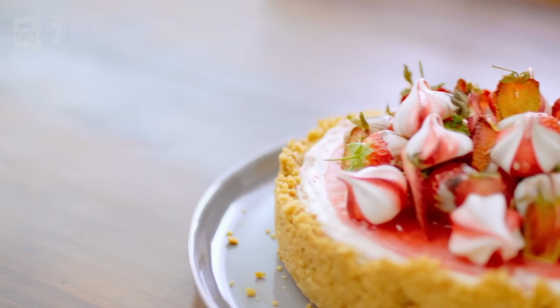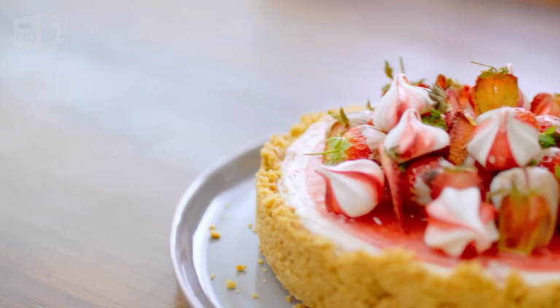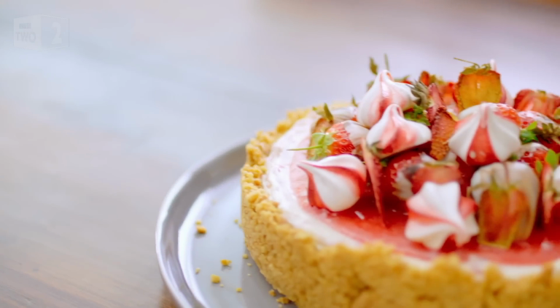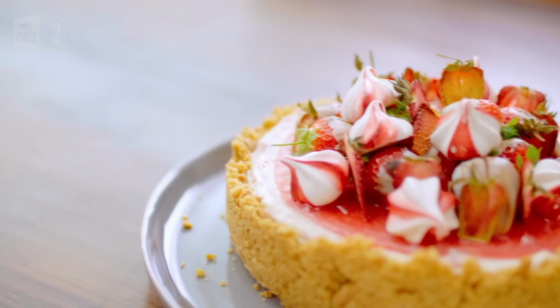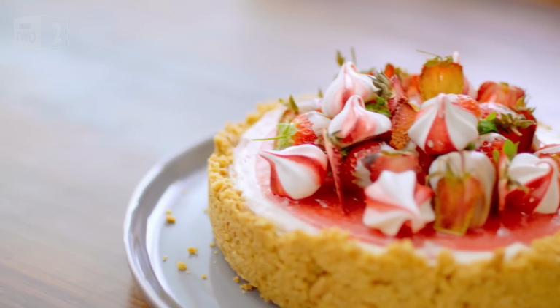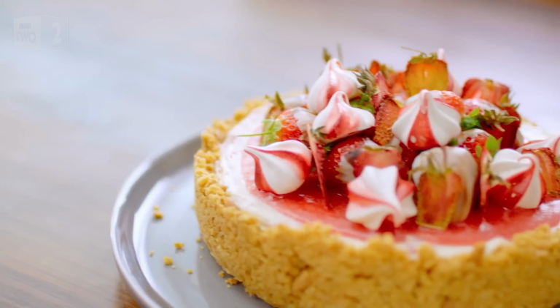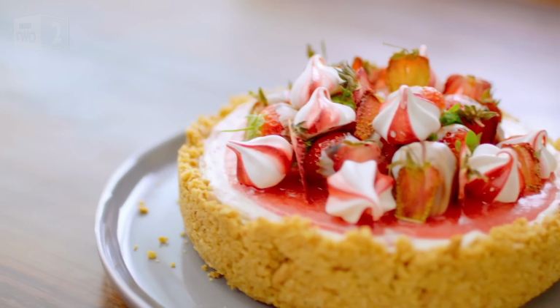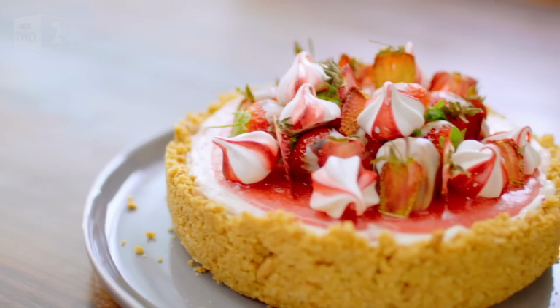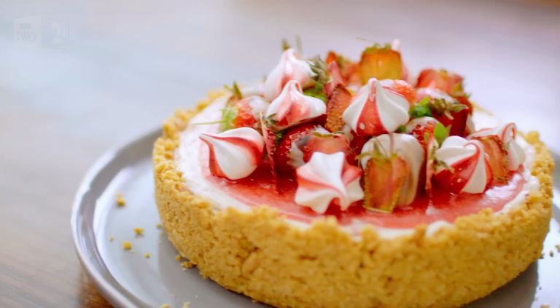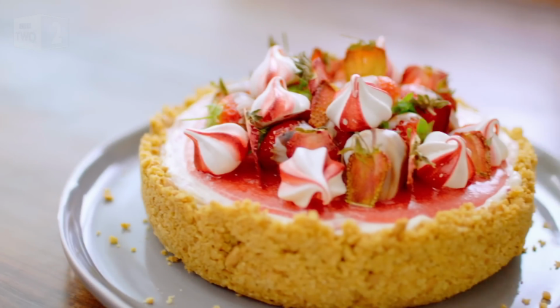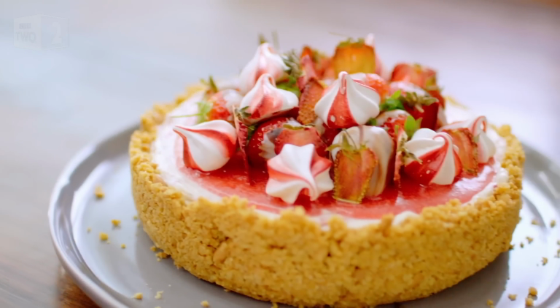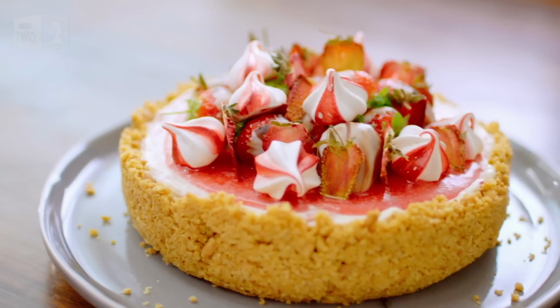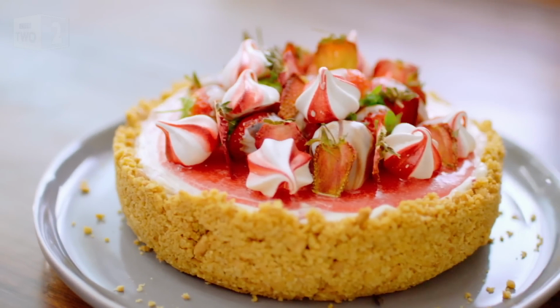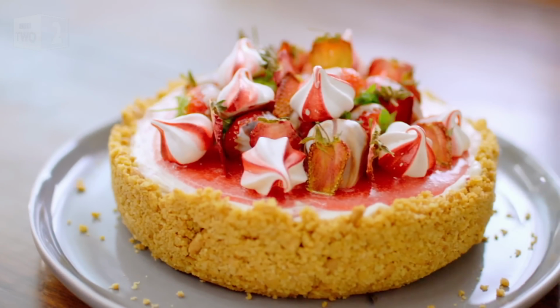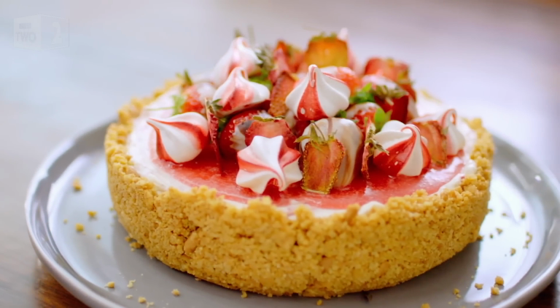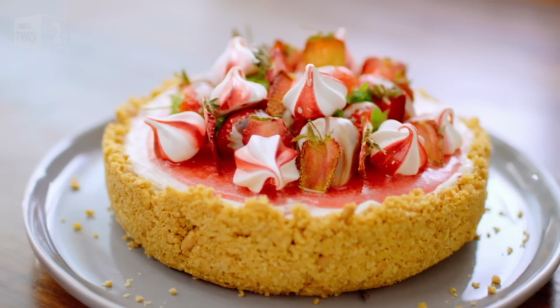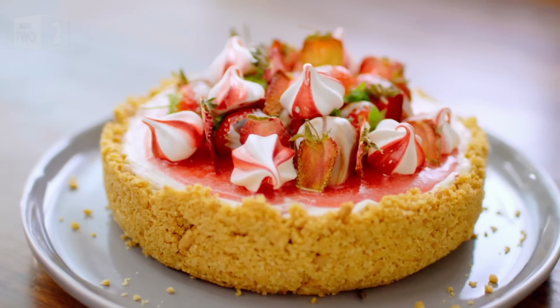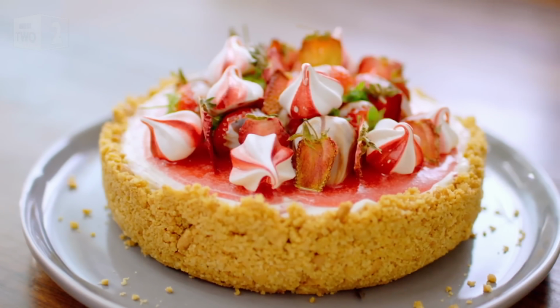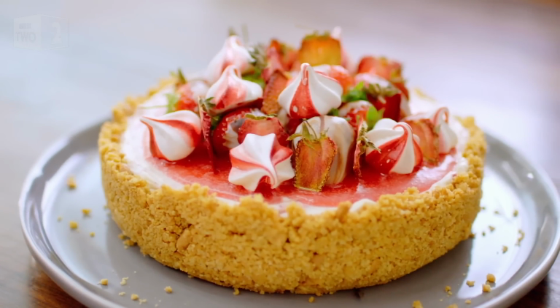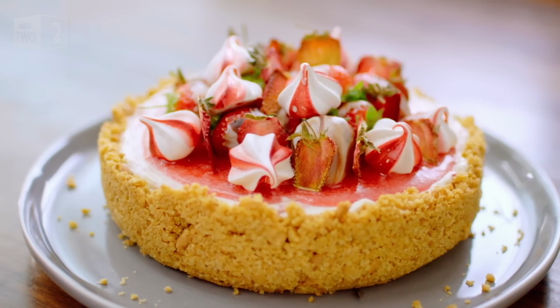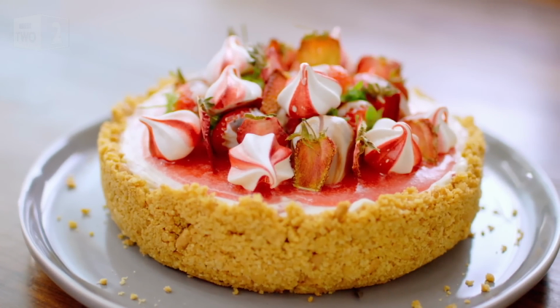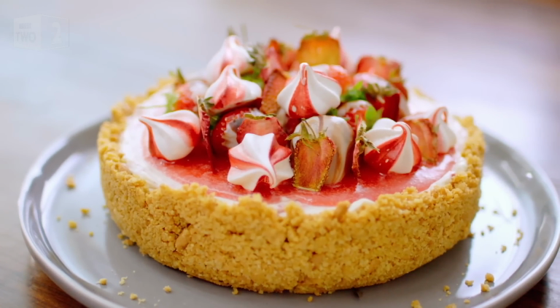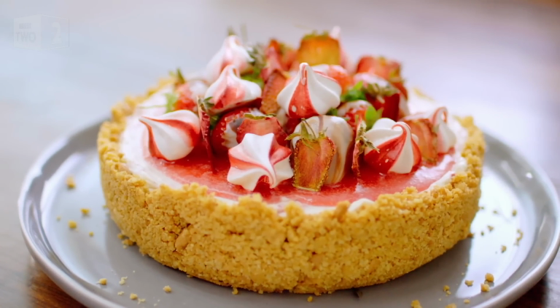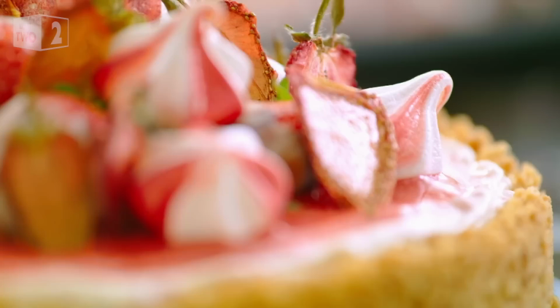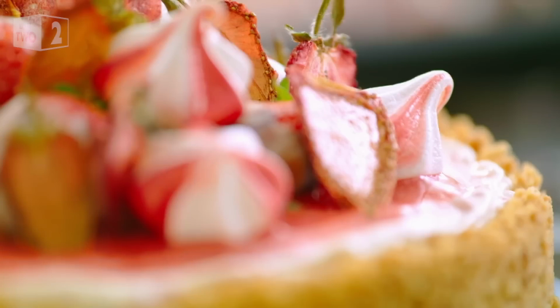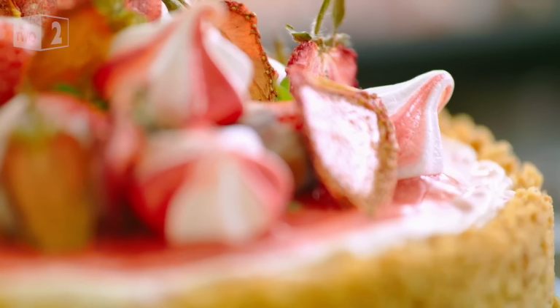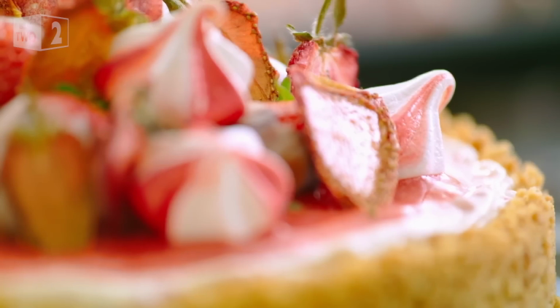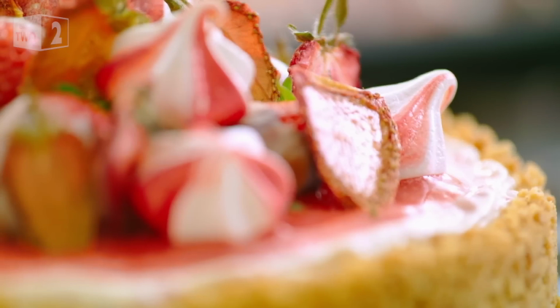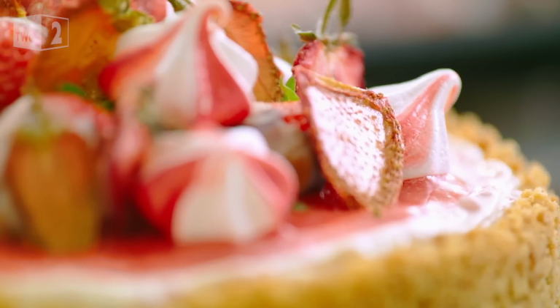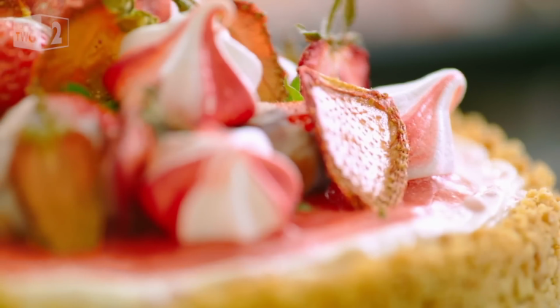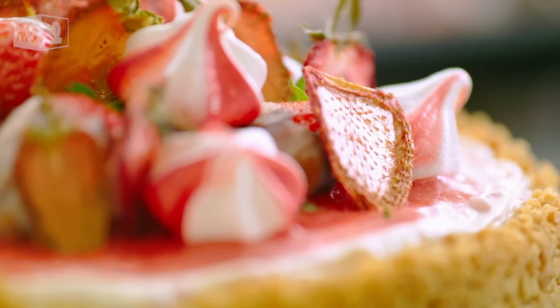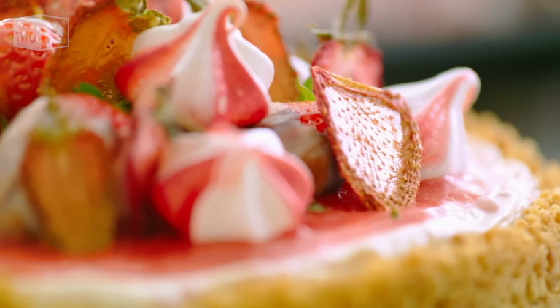And that is my Eton mess cheesecake — all the elements of an Eton mess in a cheesecake.